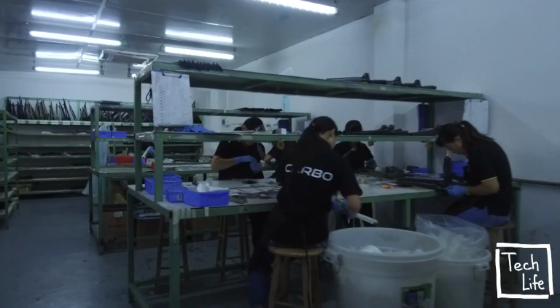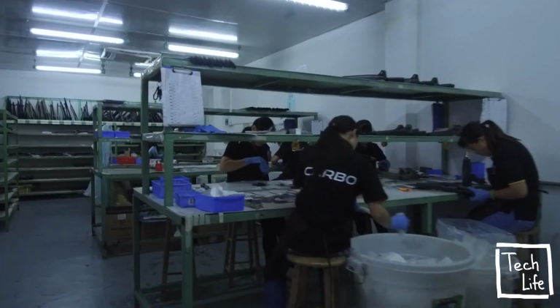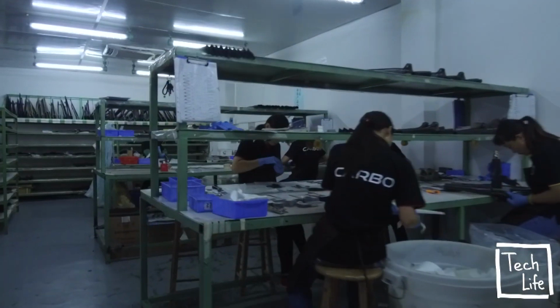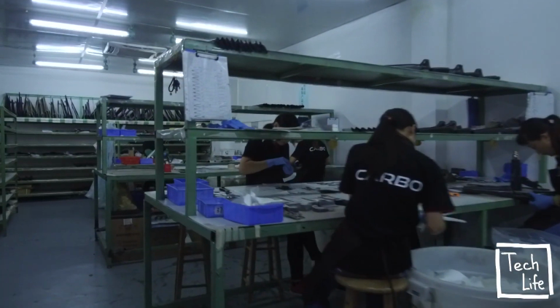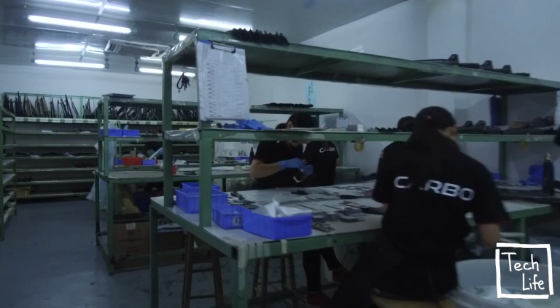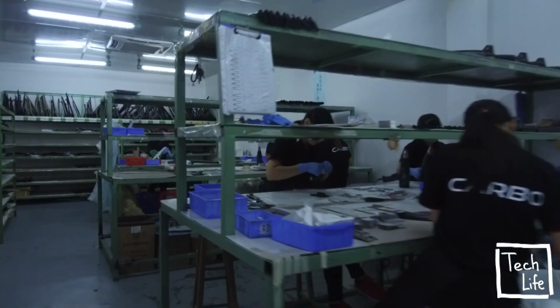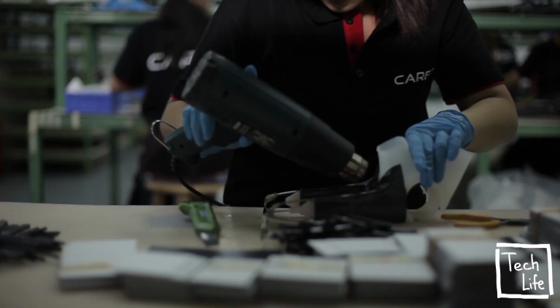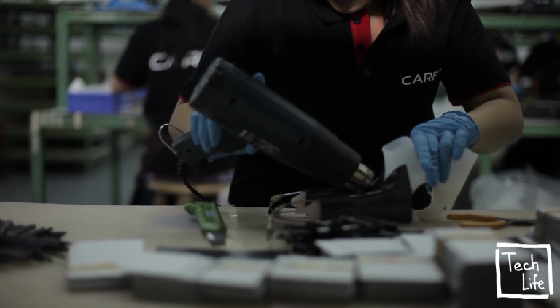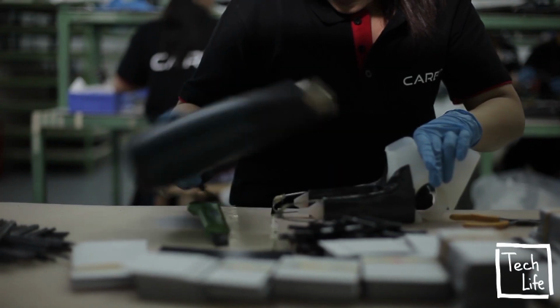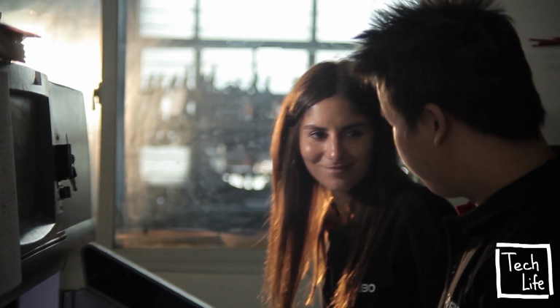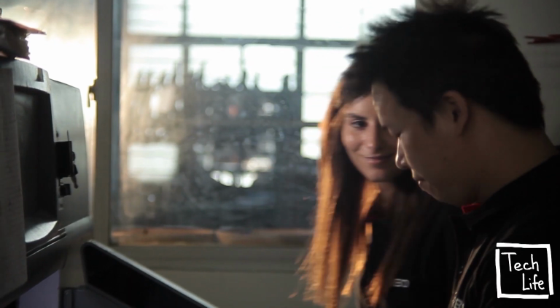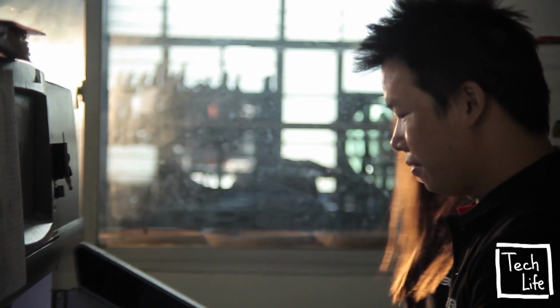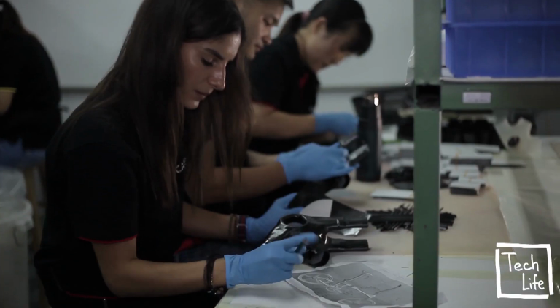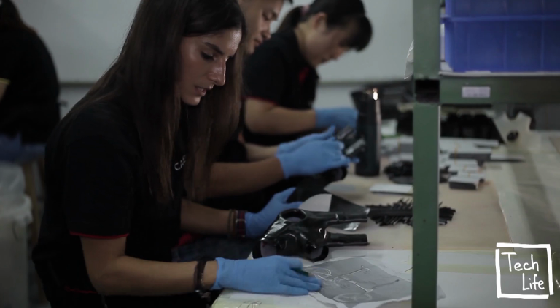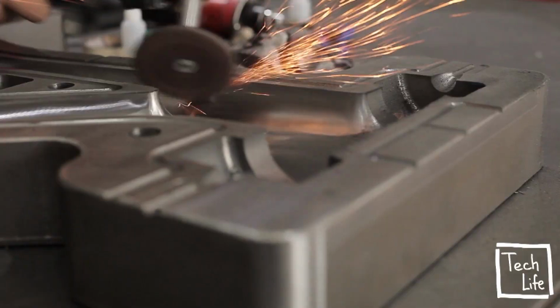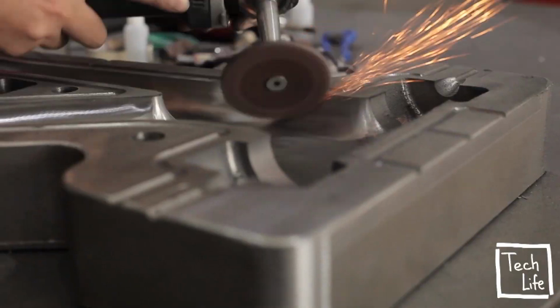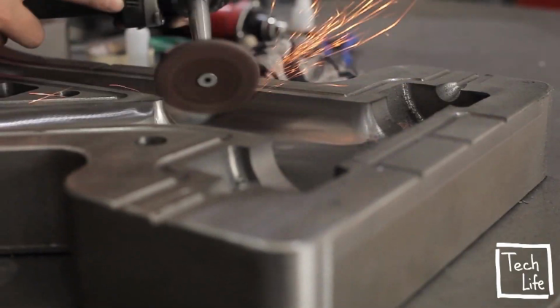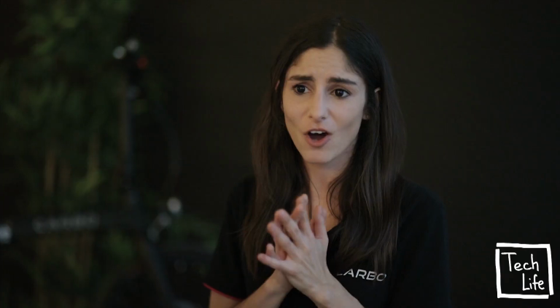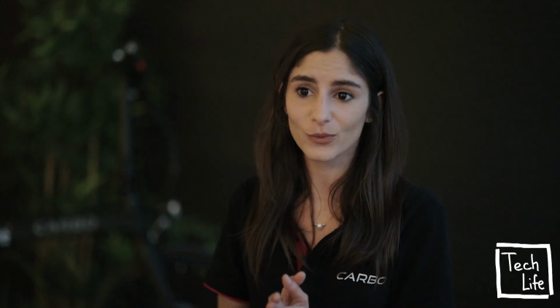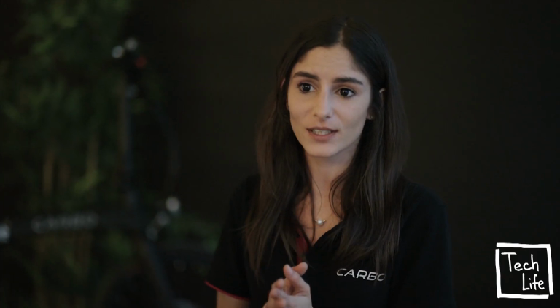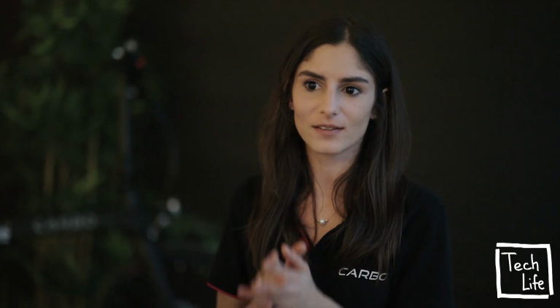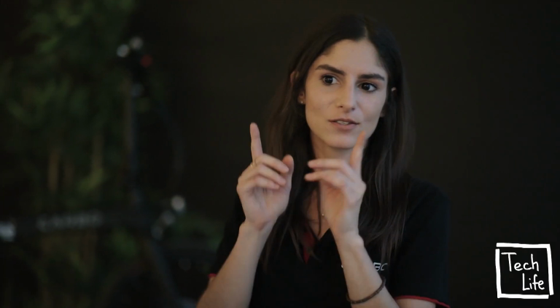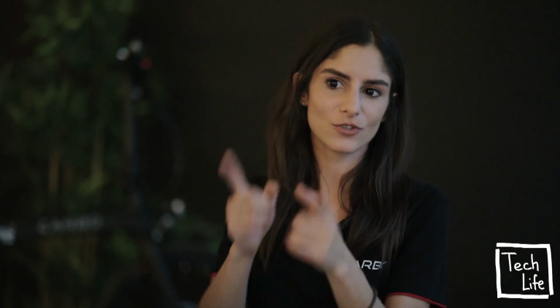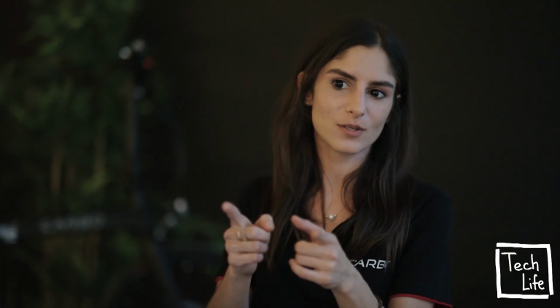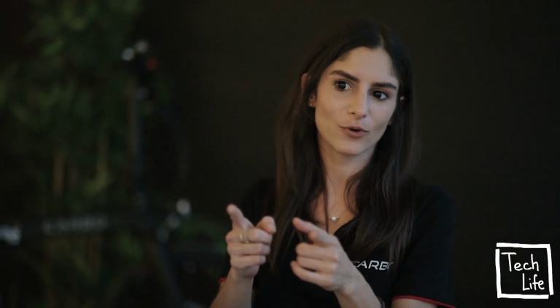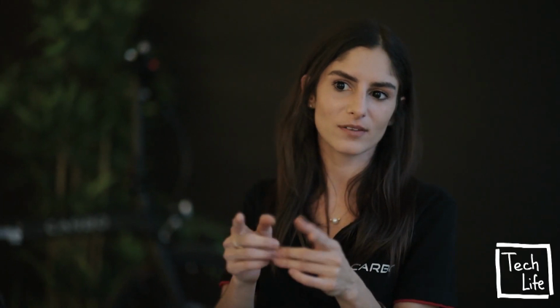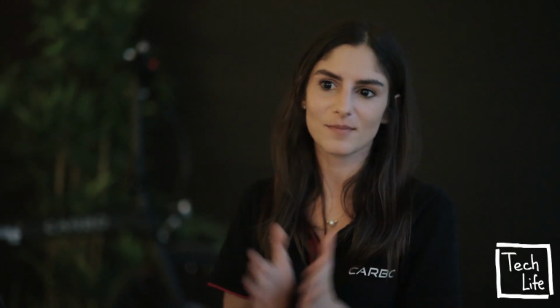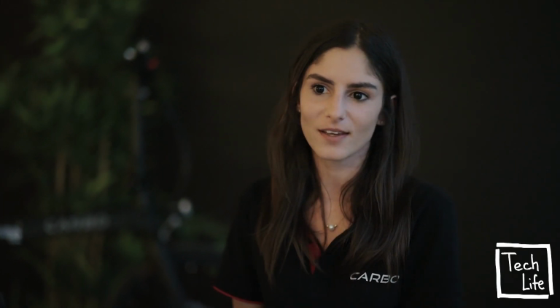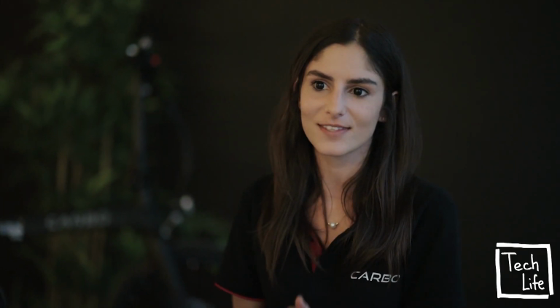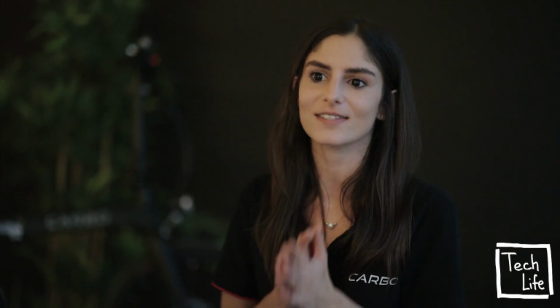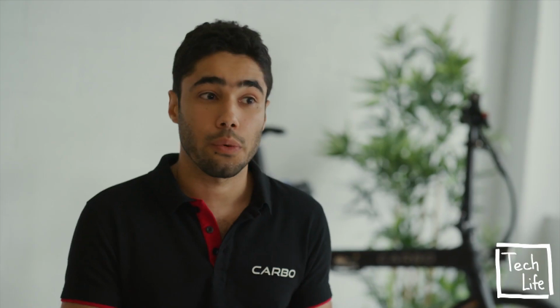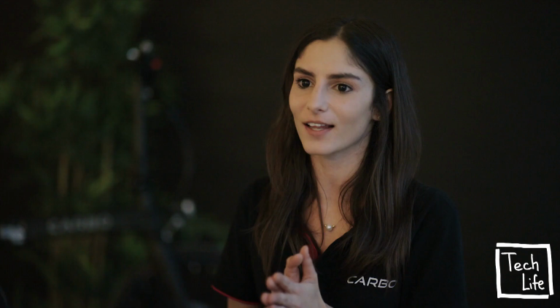Carbo is ready to roll, fully functional, ready for production. All we need is your support to make this a reality.